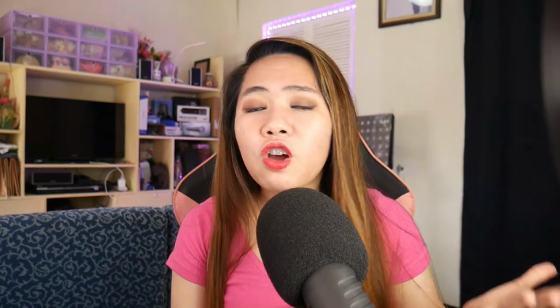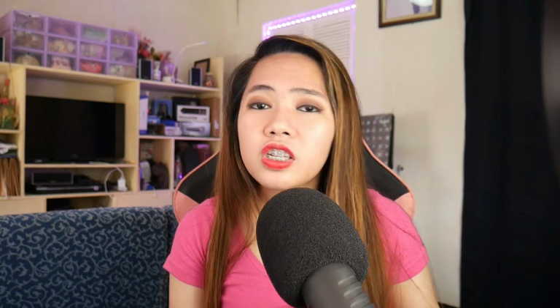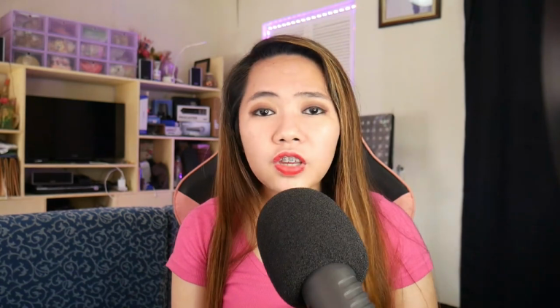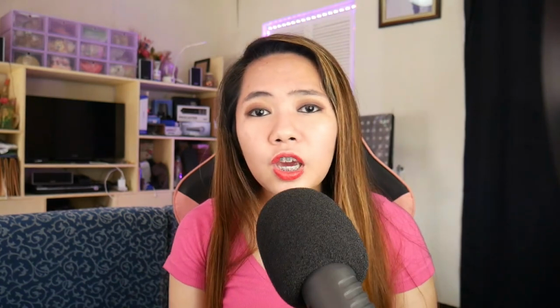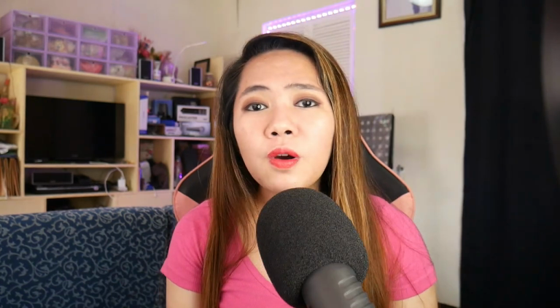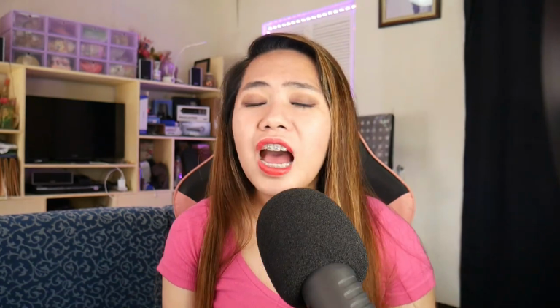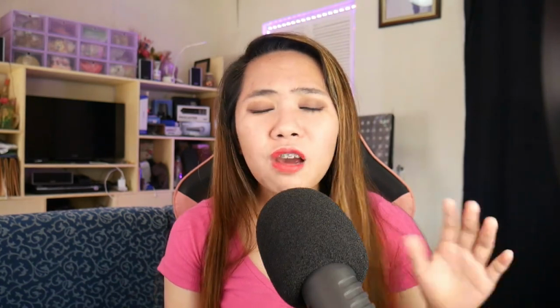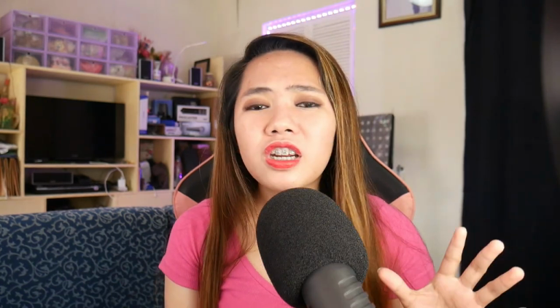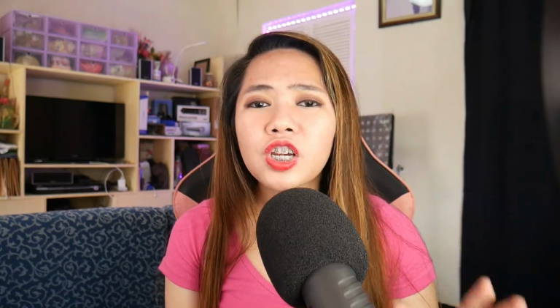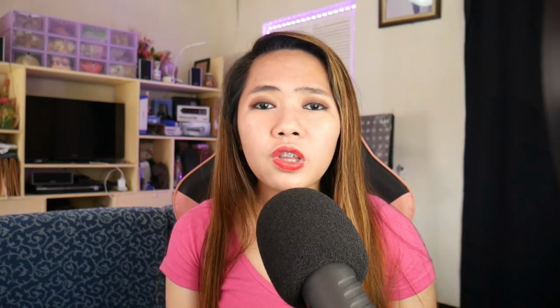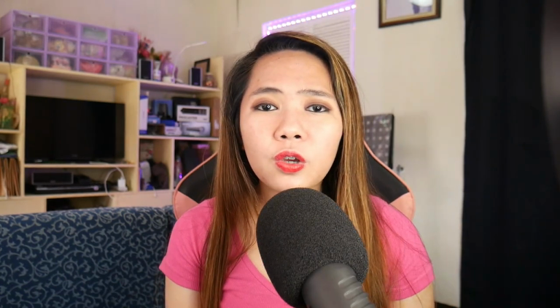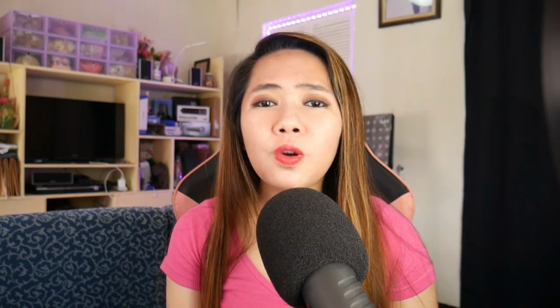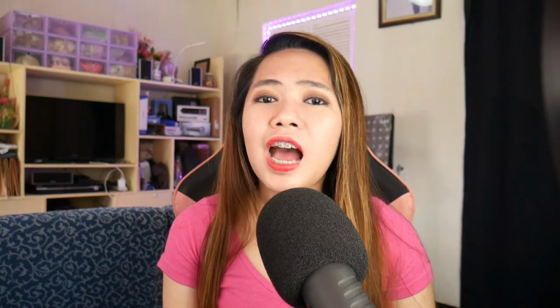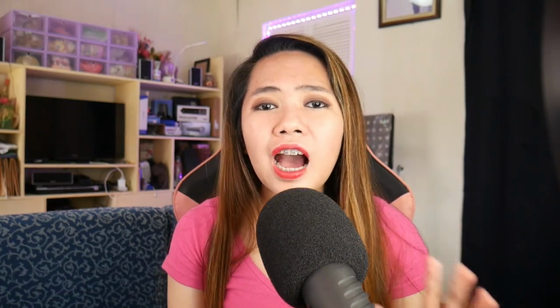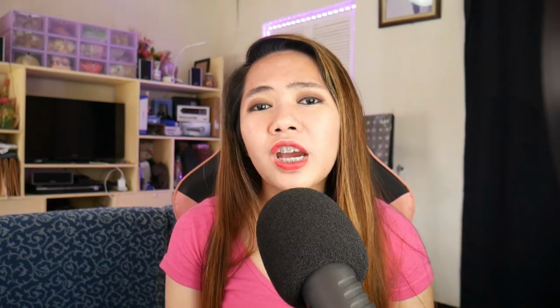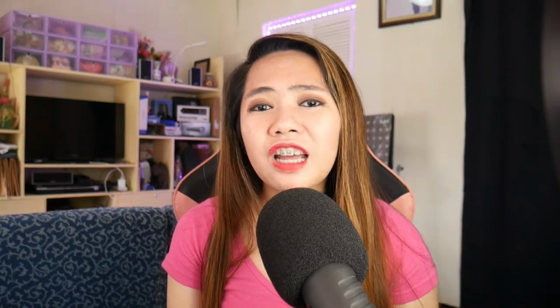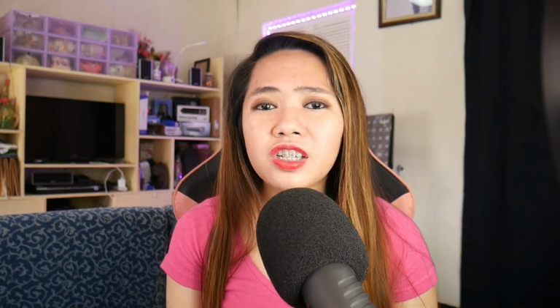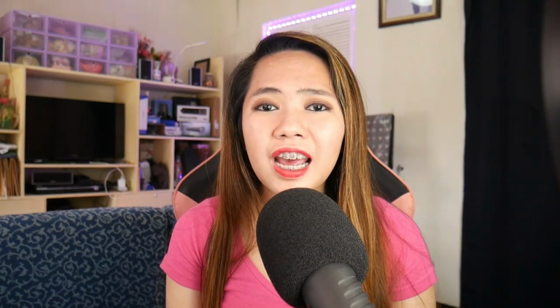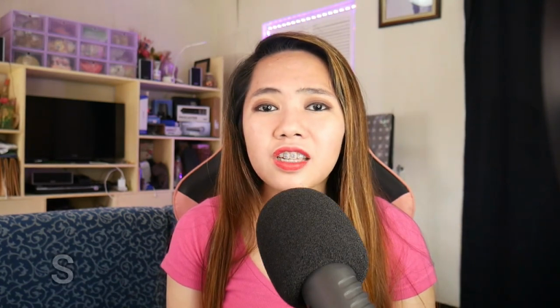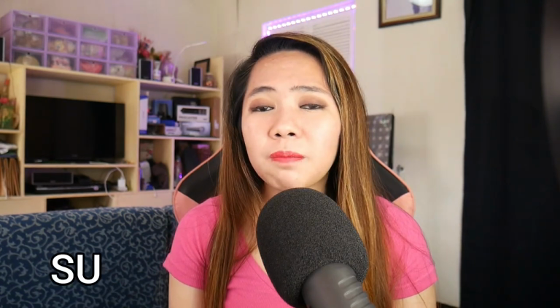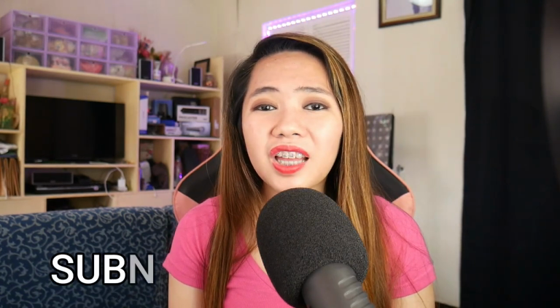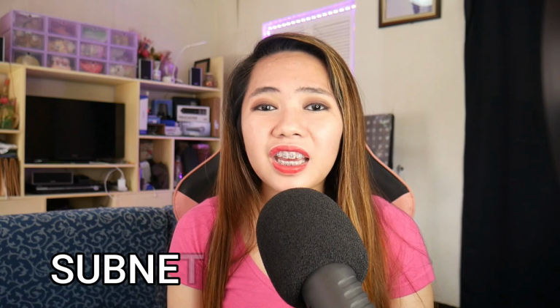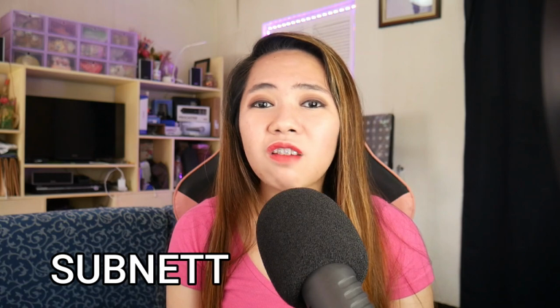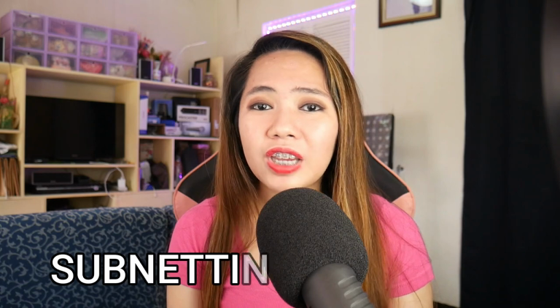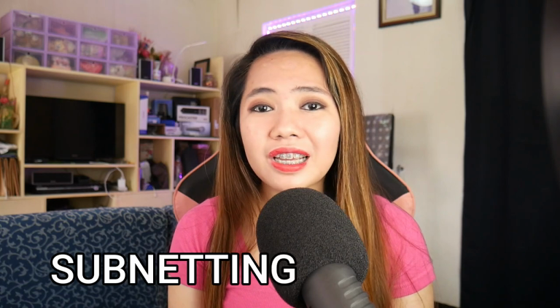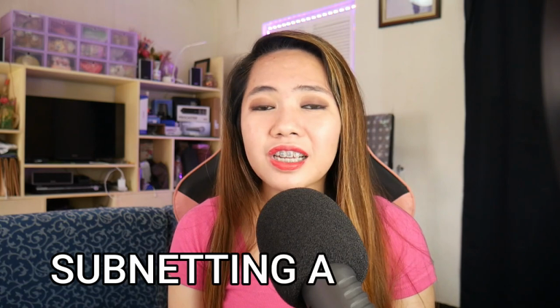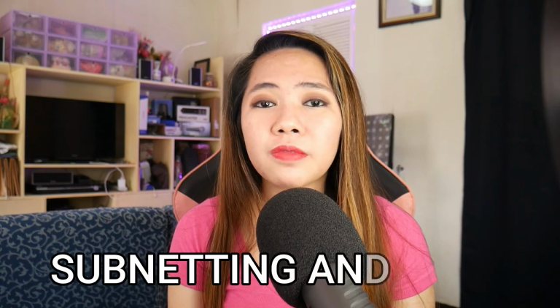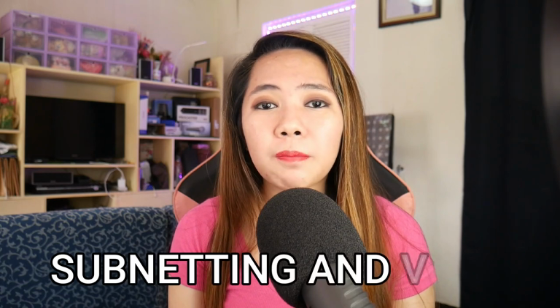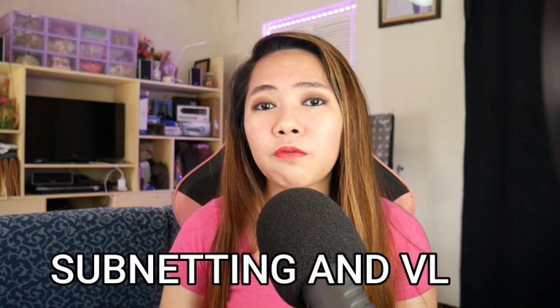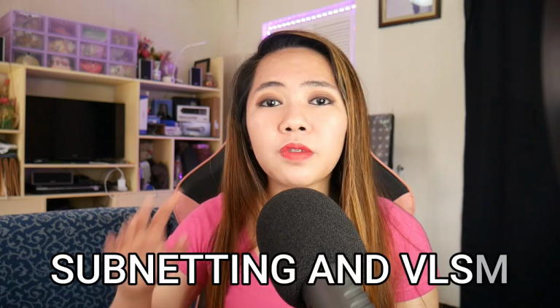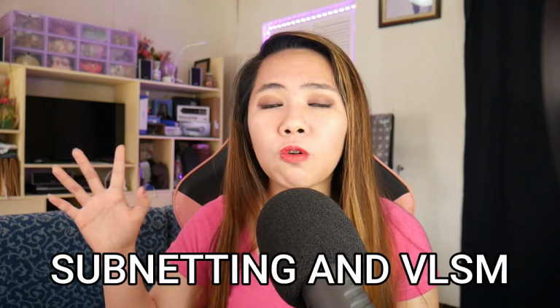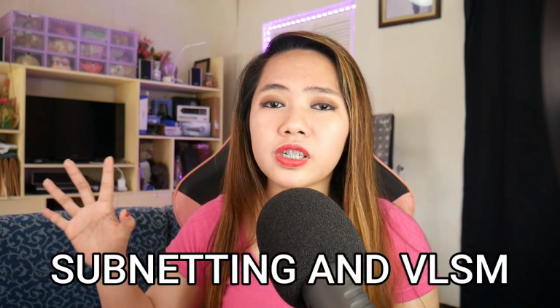On this video, I want to share with you how I understand the subnetting and VLSM topic from the course.